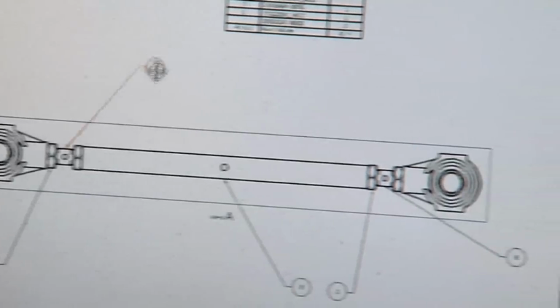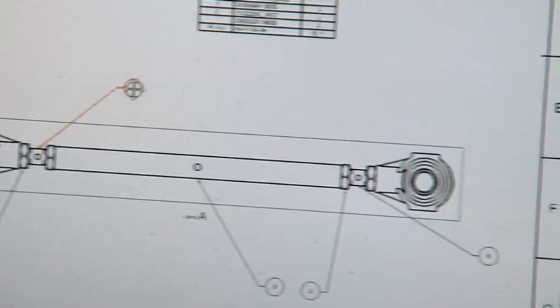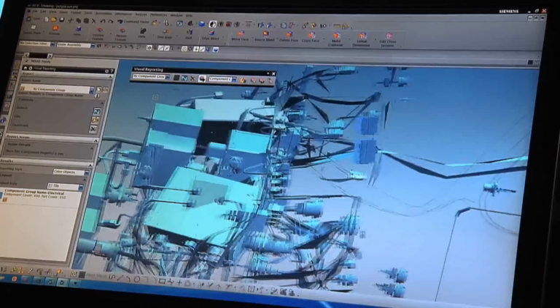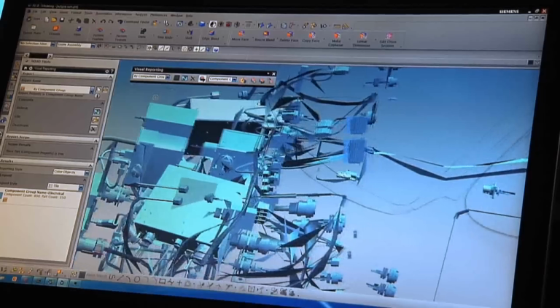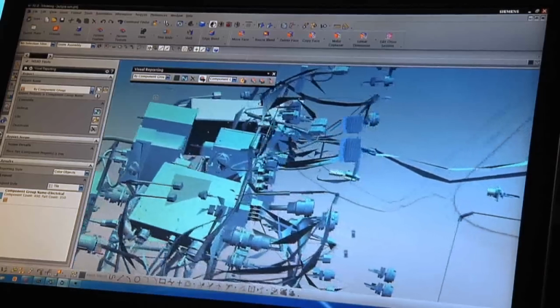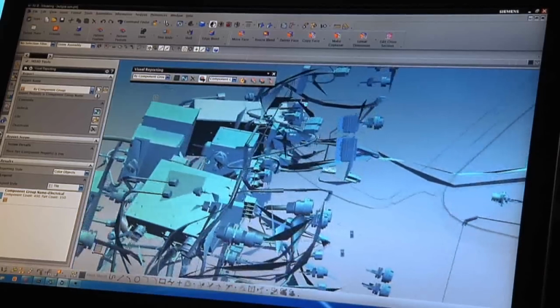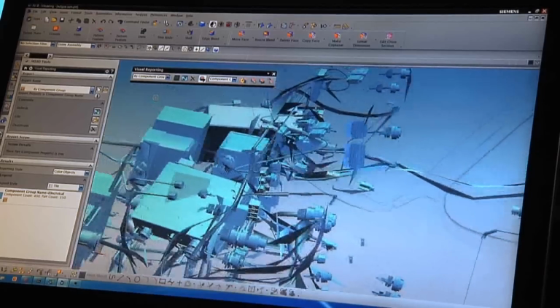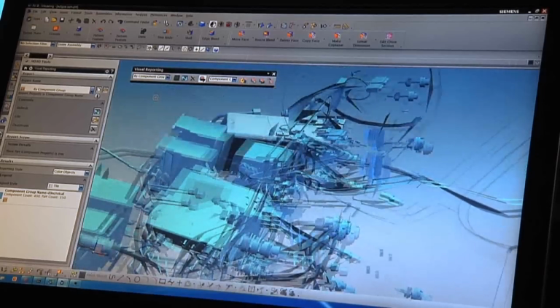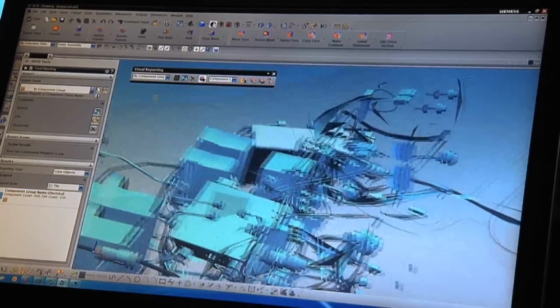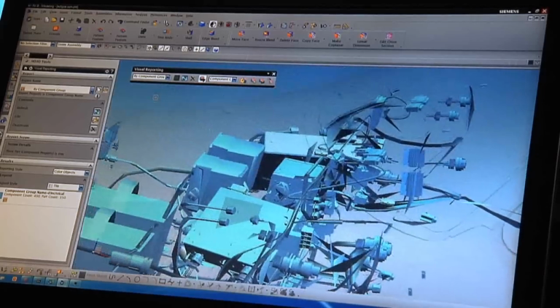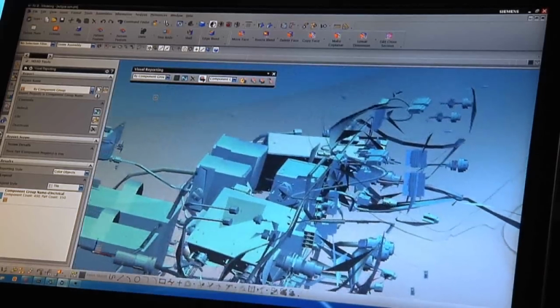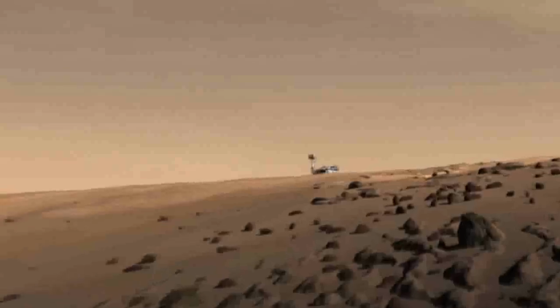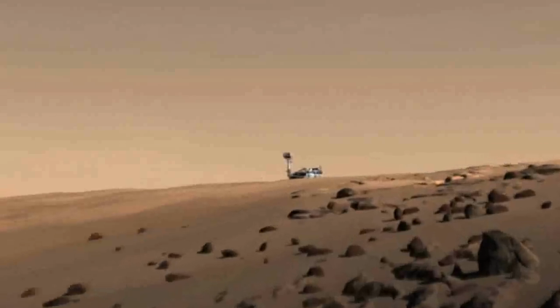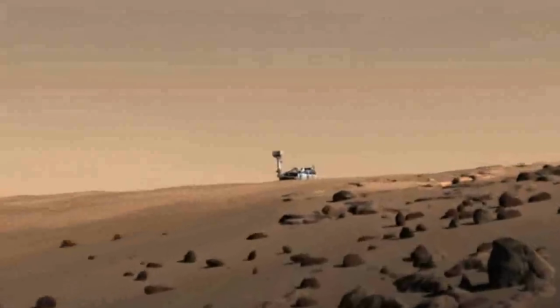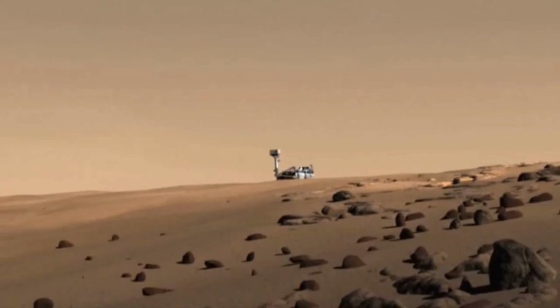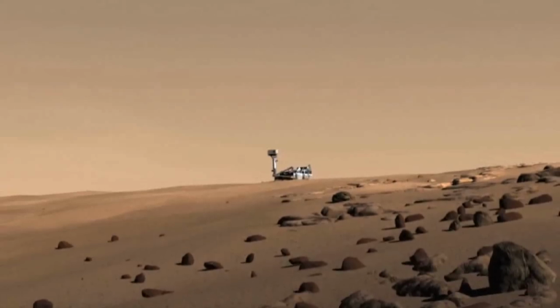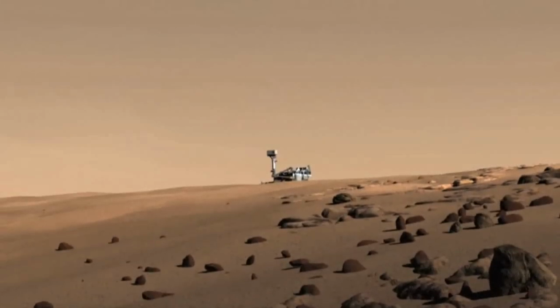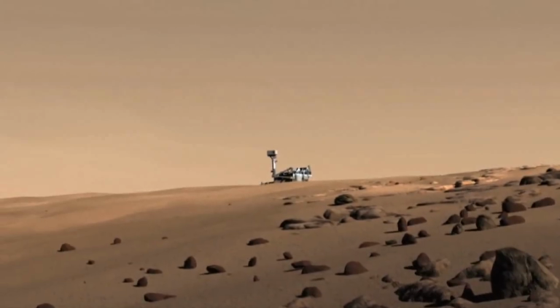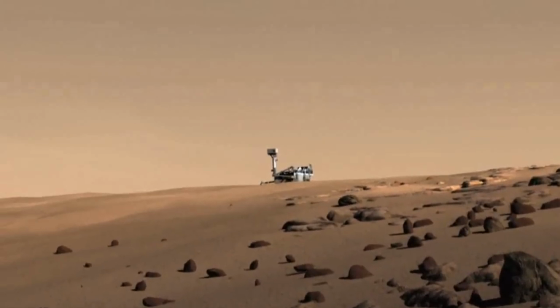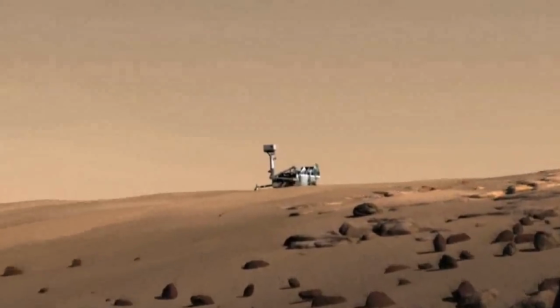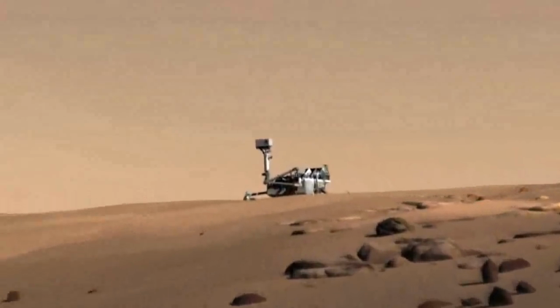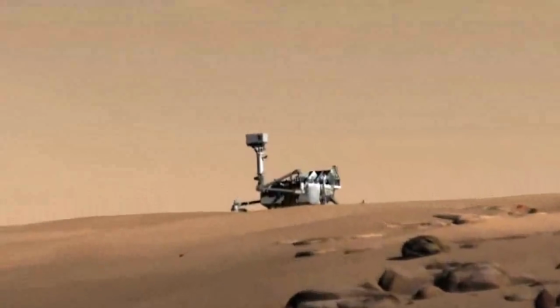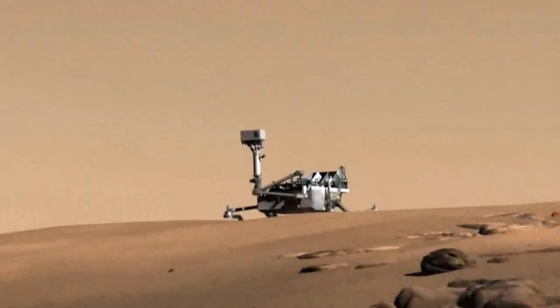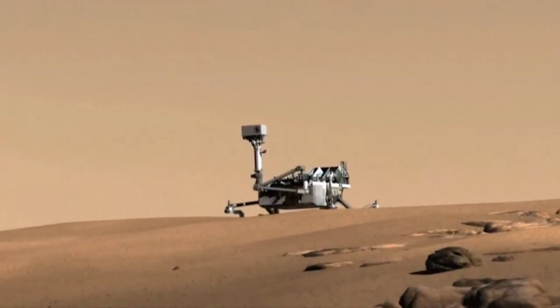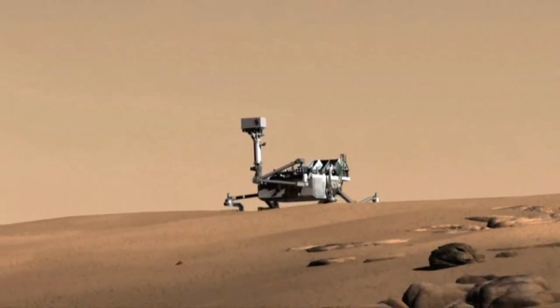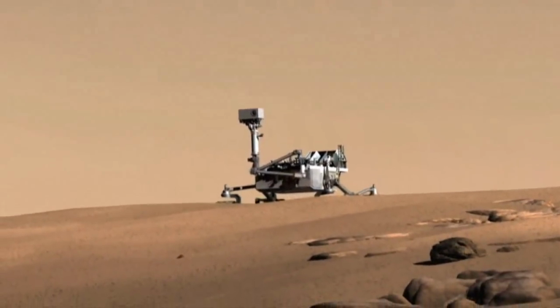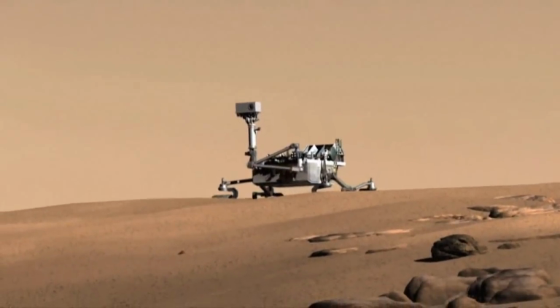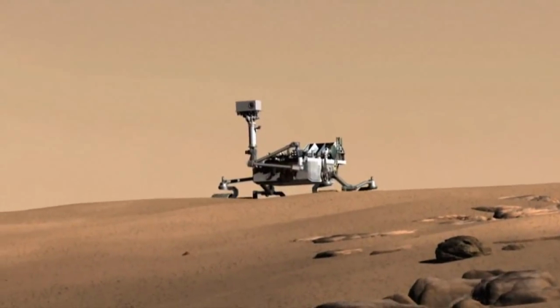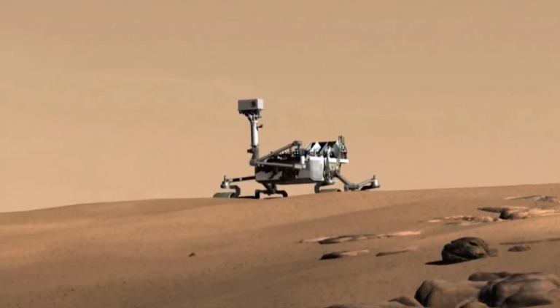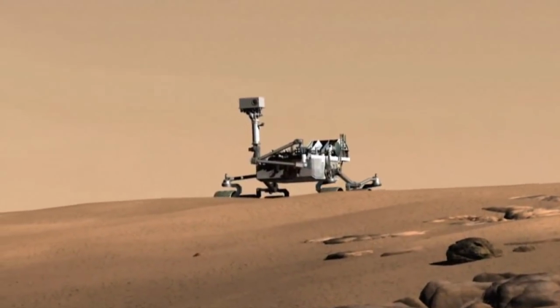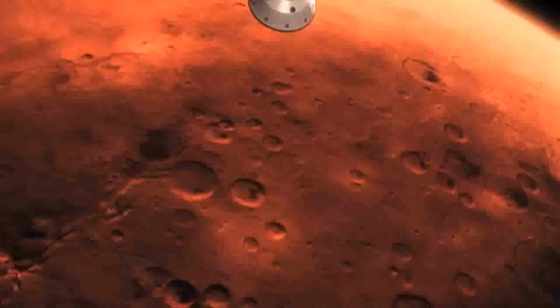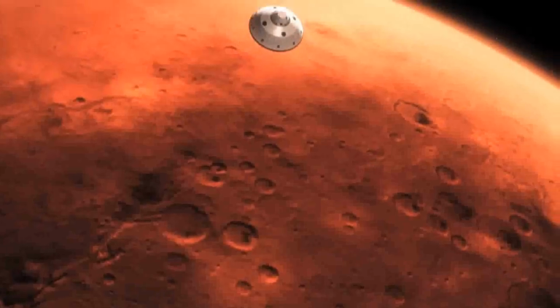Siemens technology delivers confidence for the most challenging missions, quite literally, in the universe.